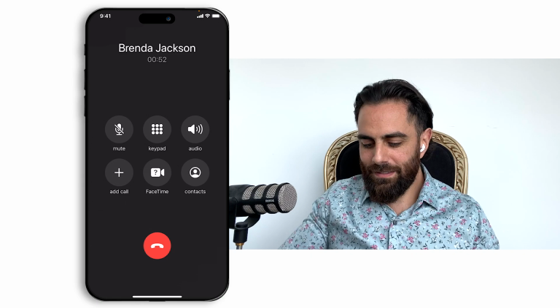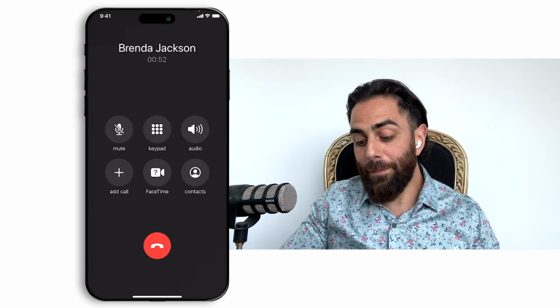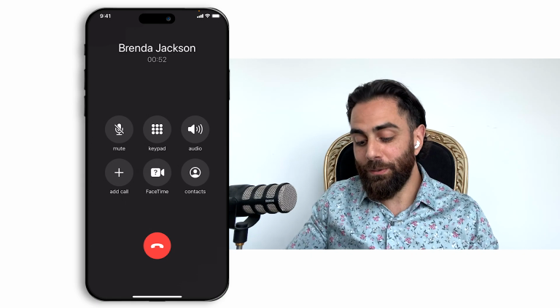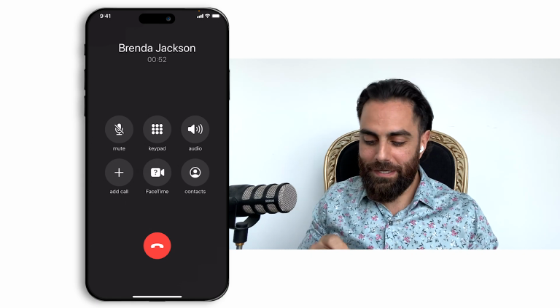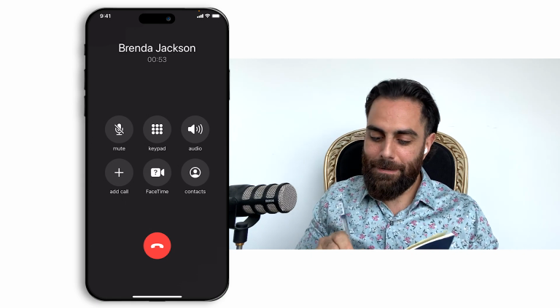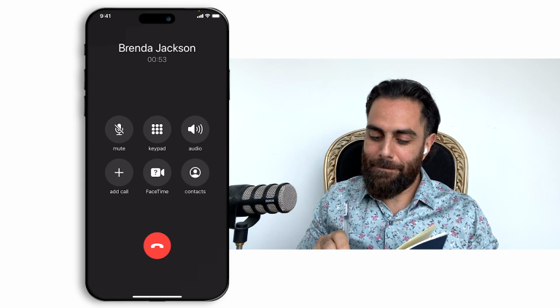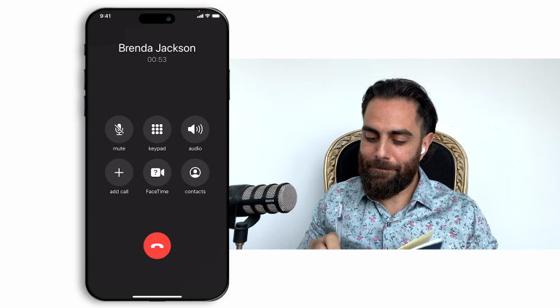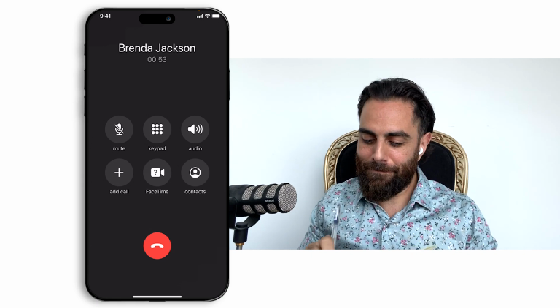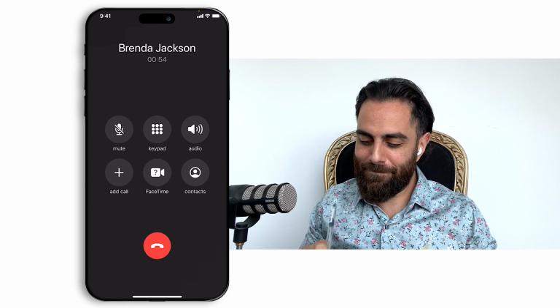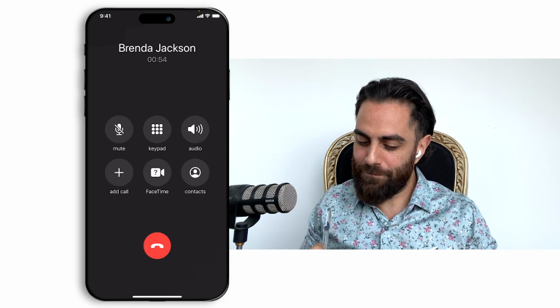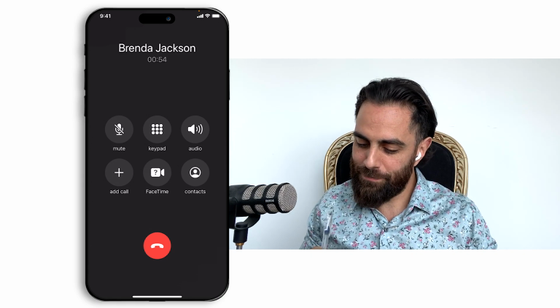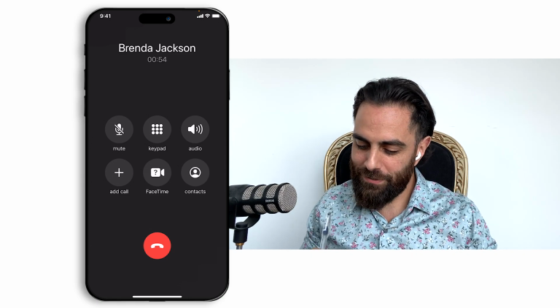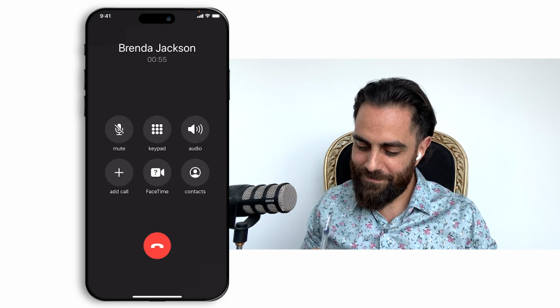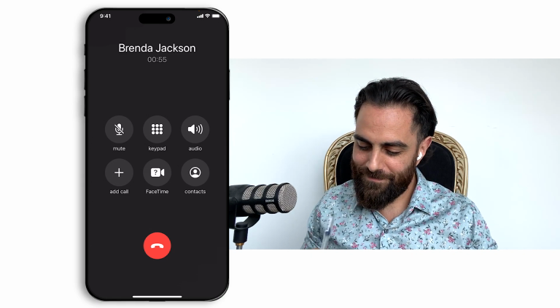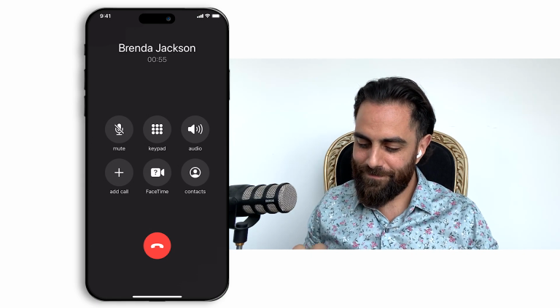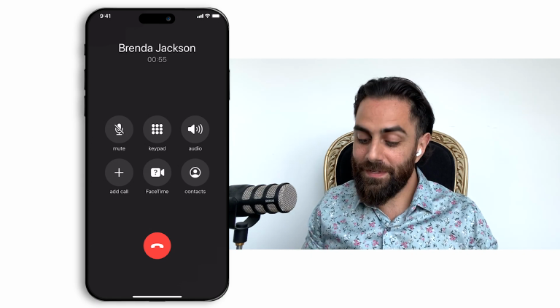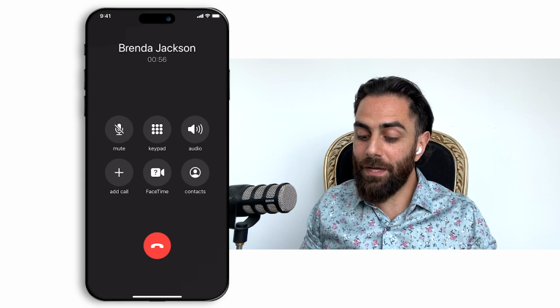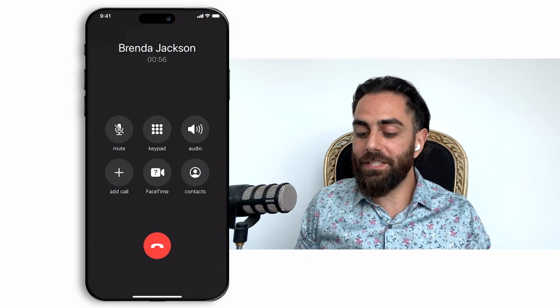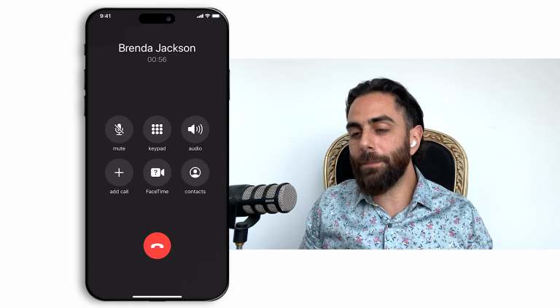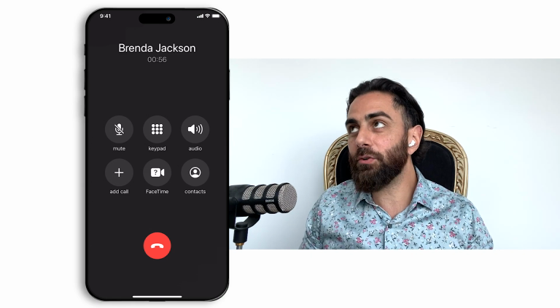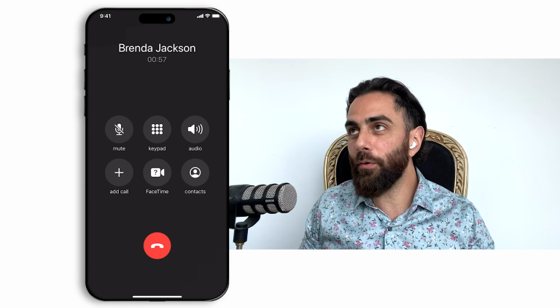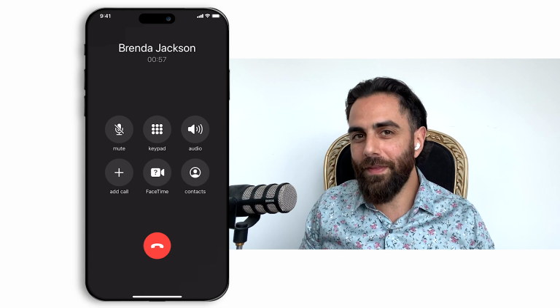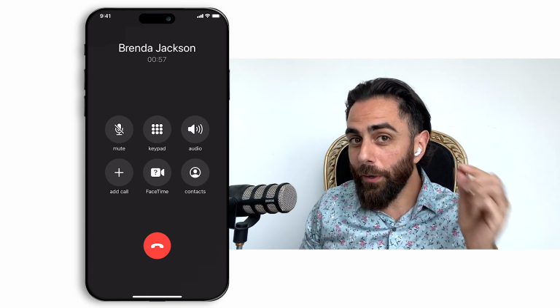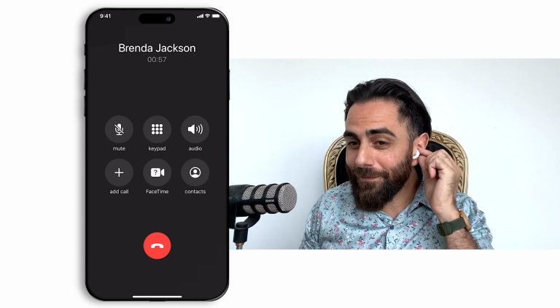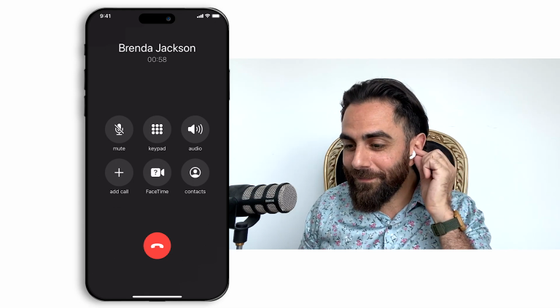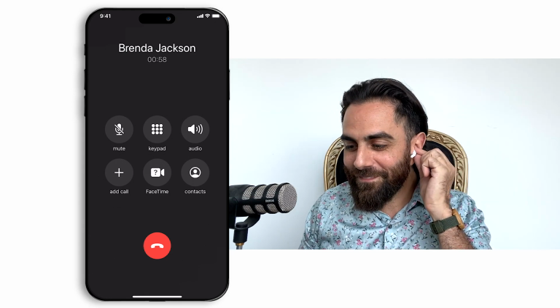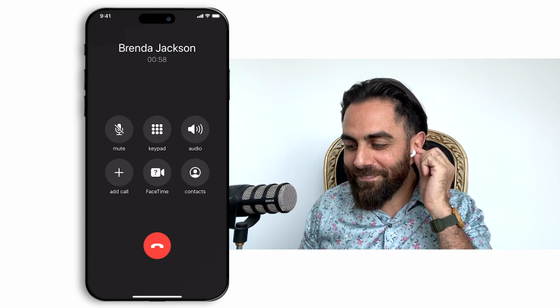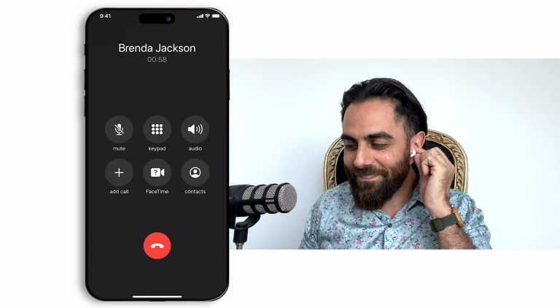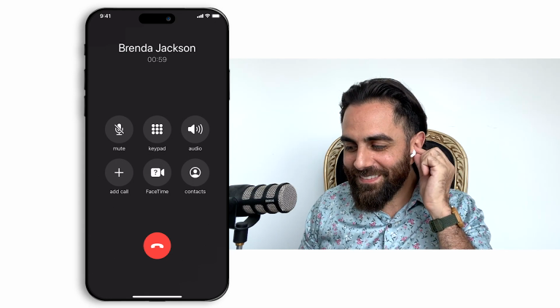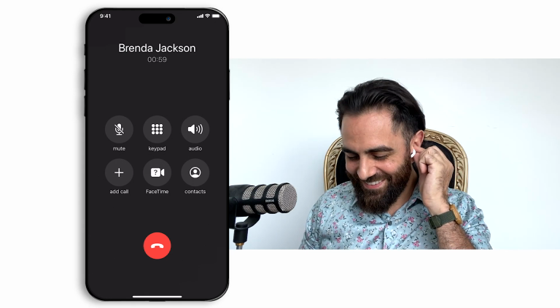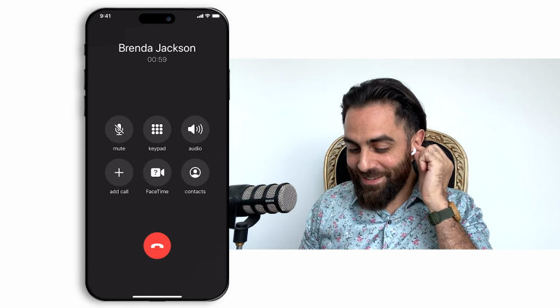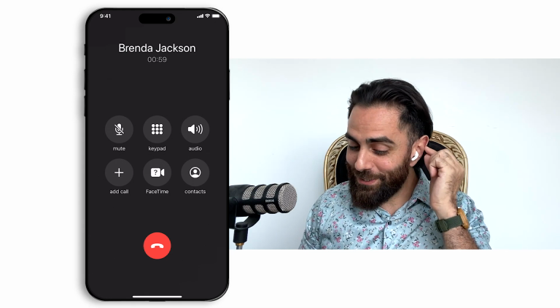Absolutely, we really appreciate it. My pleasure. Send me the quote. I'll send you an updated quote within the hour. Great, we're excited. Me too.